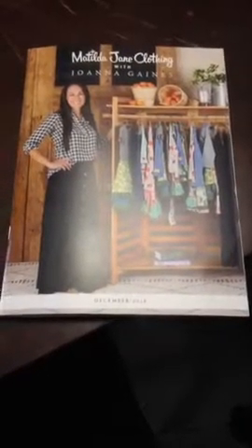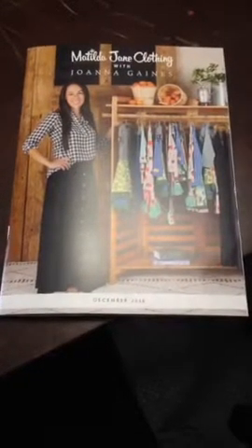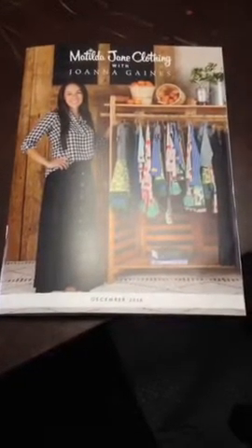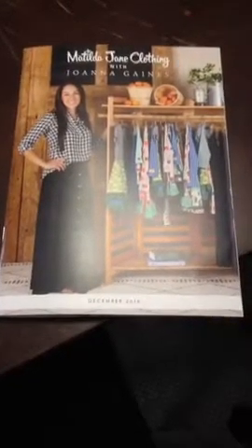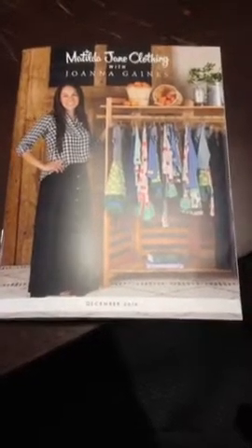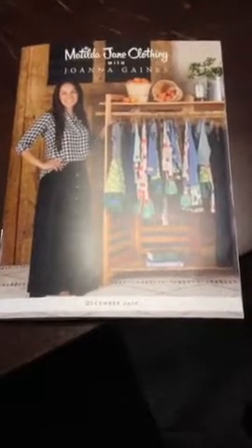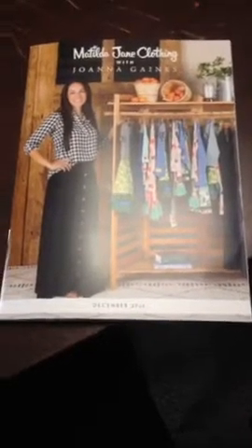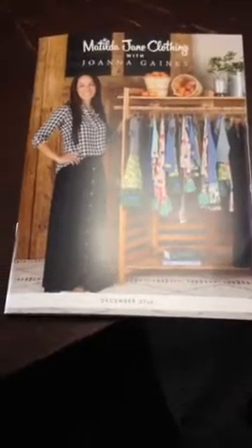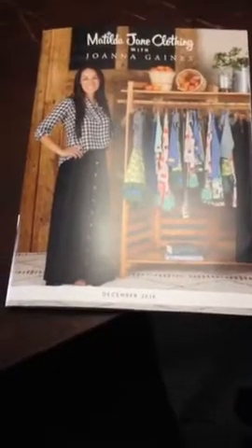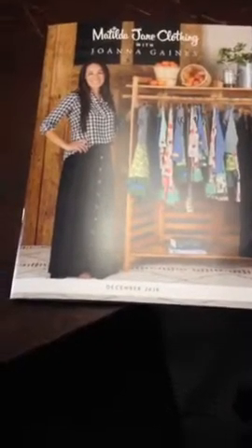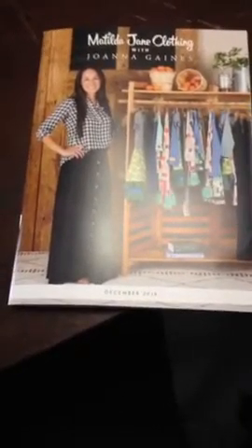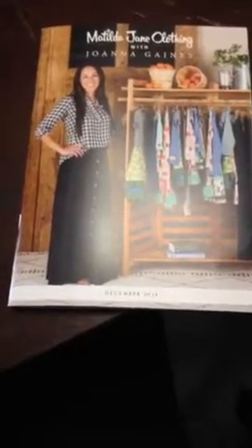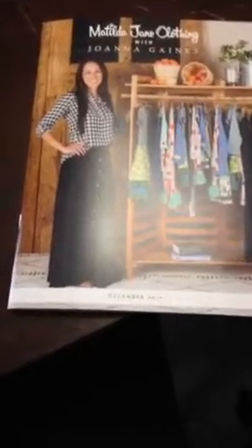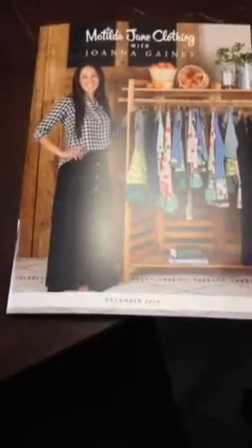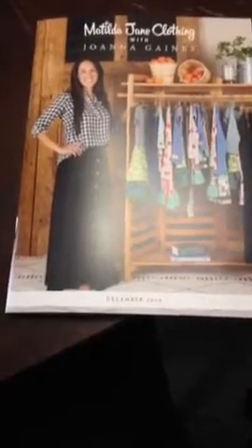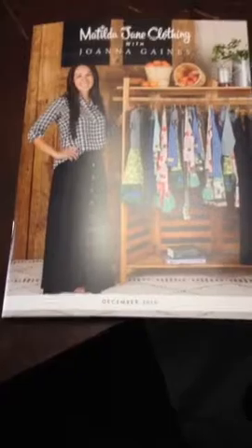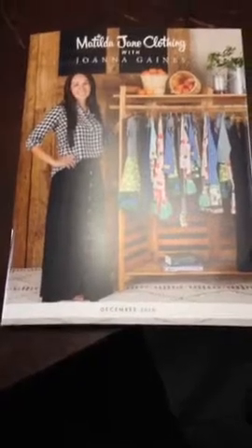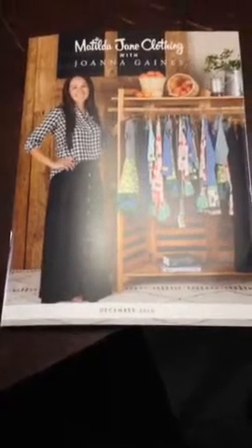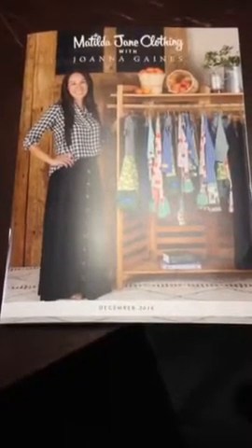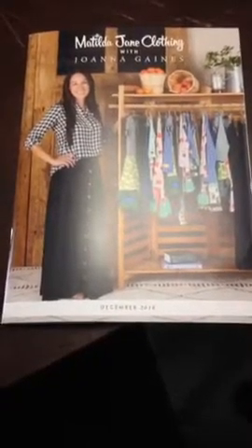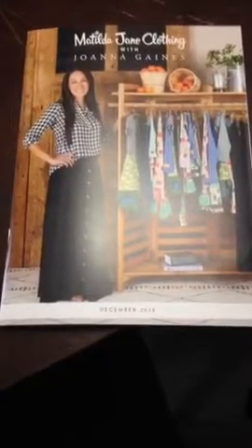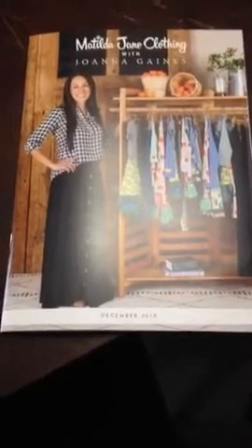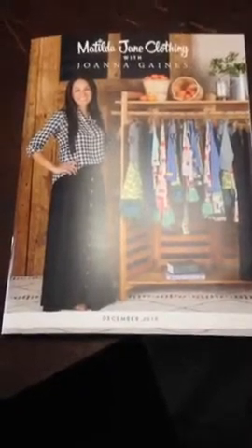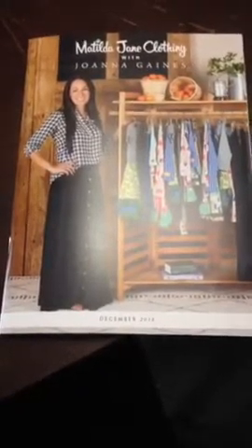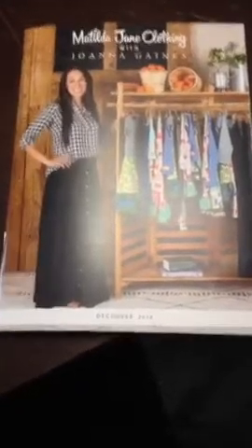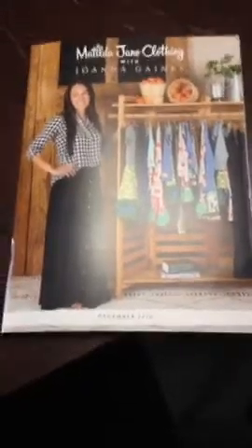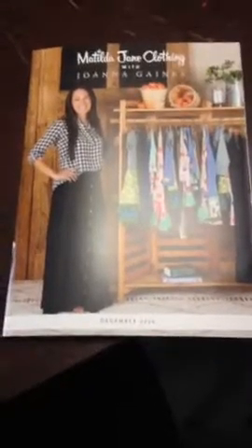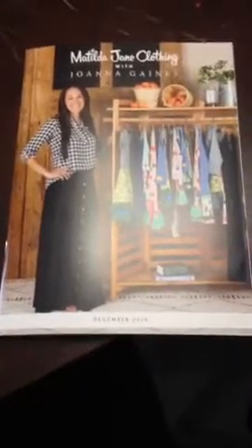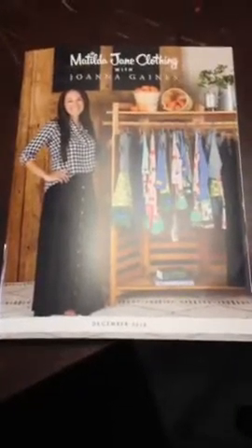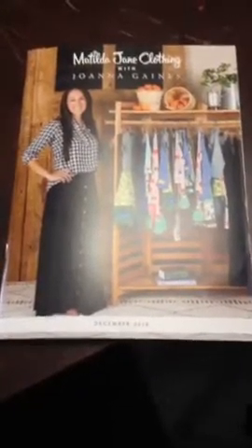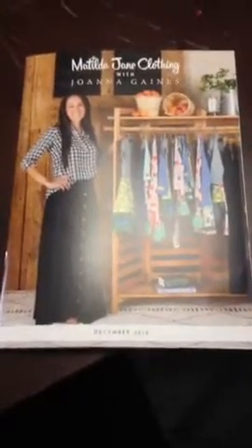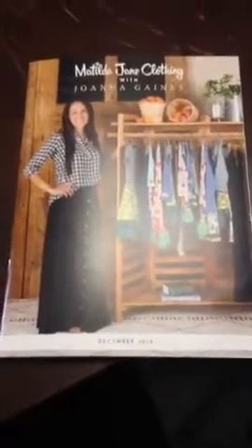Good morning Facebook, I am back. This particular little video is going to just be about our new catalog walkthrough.